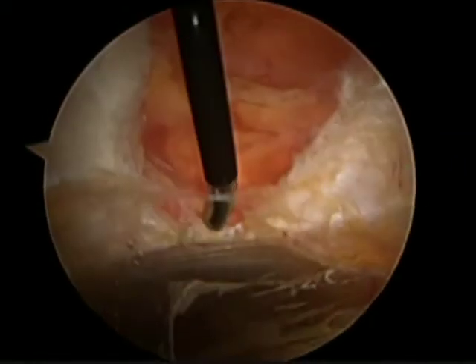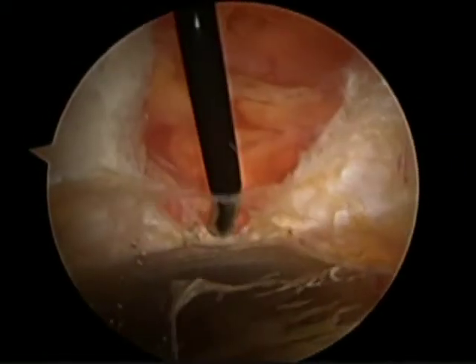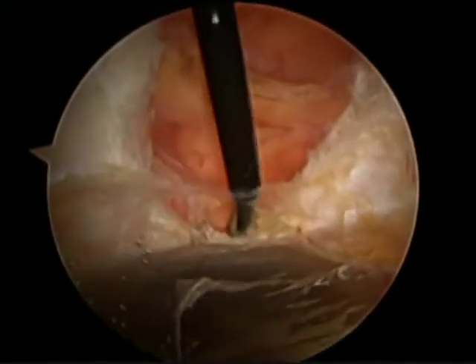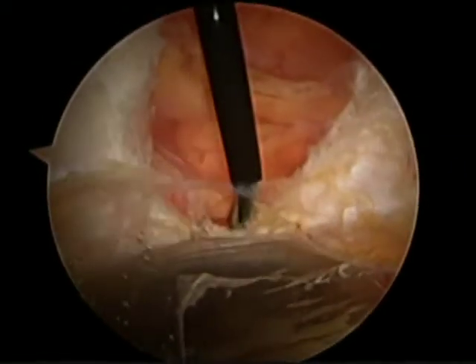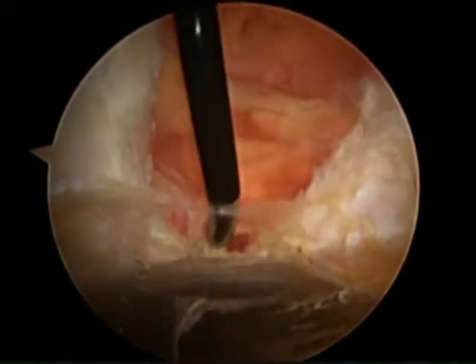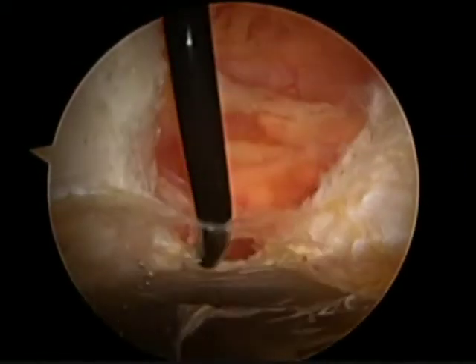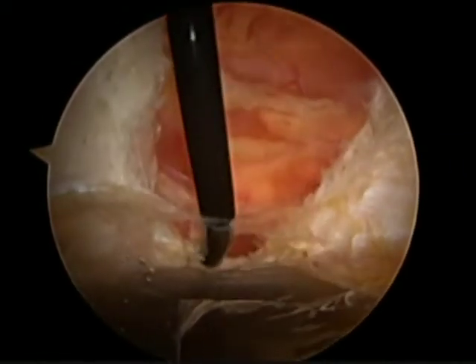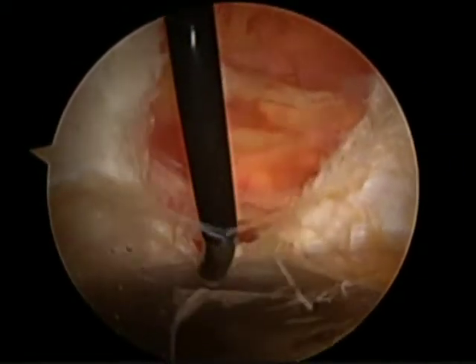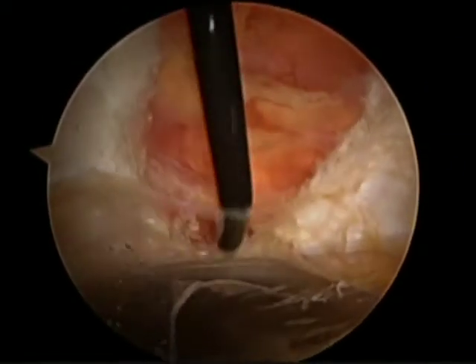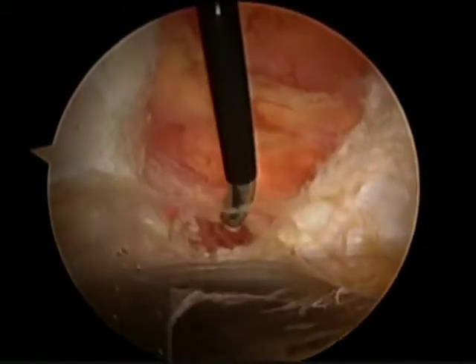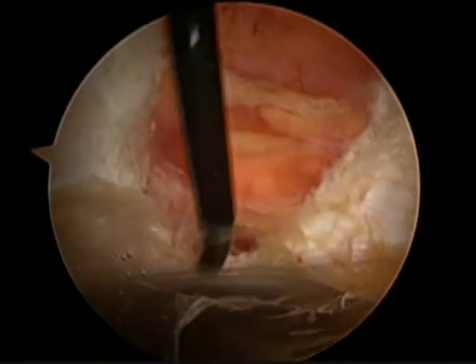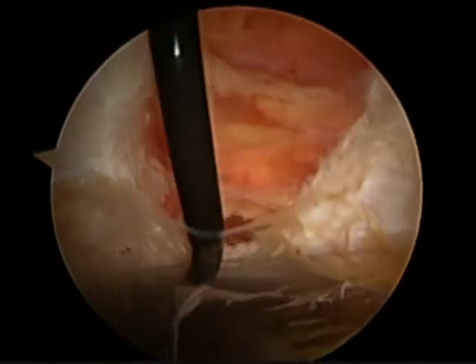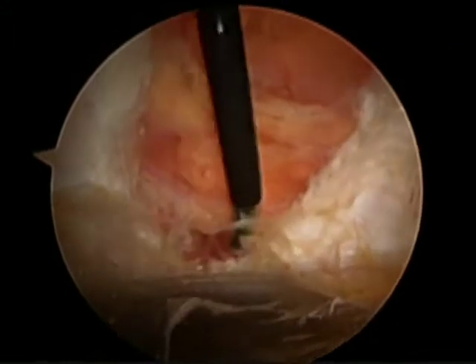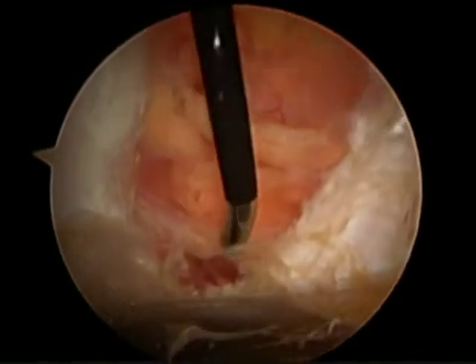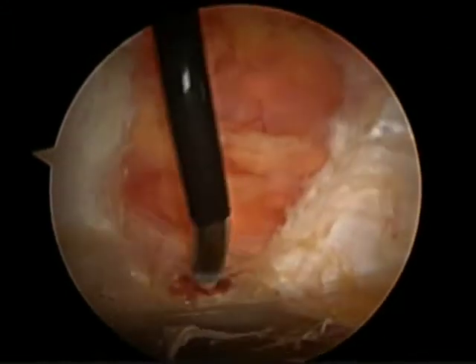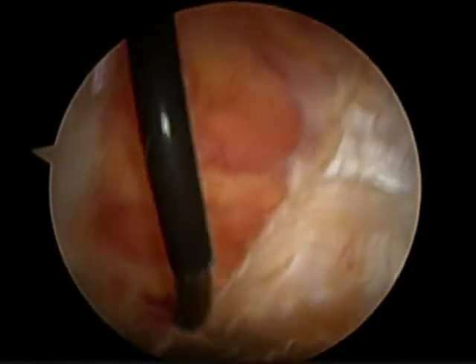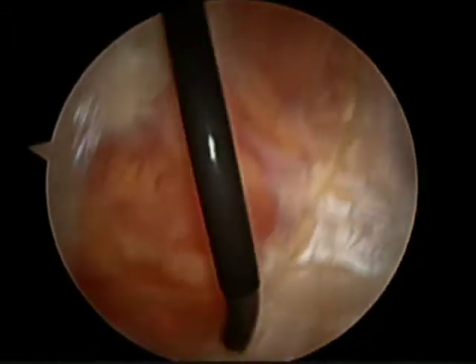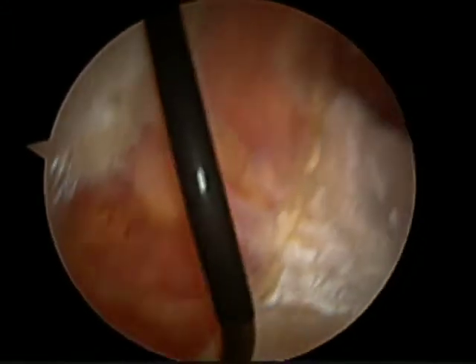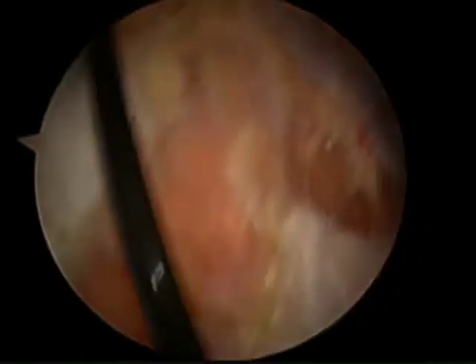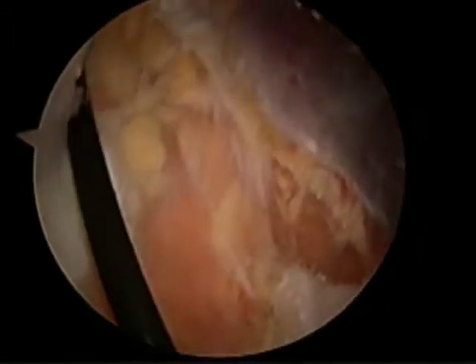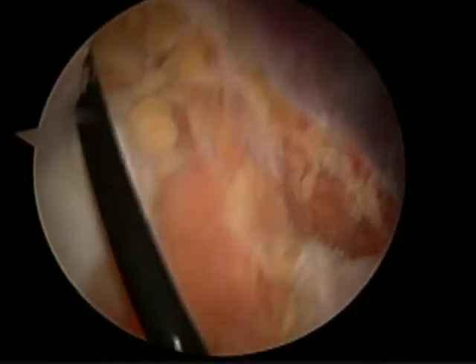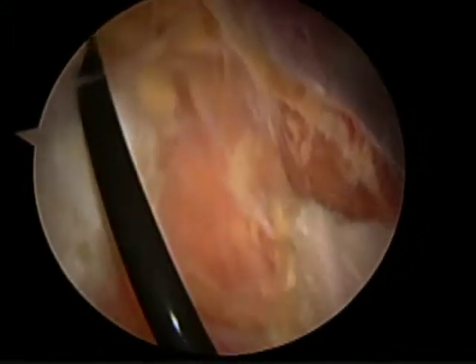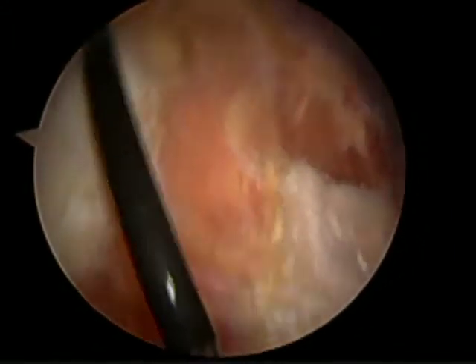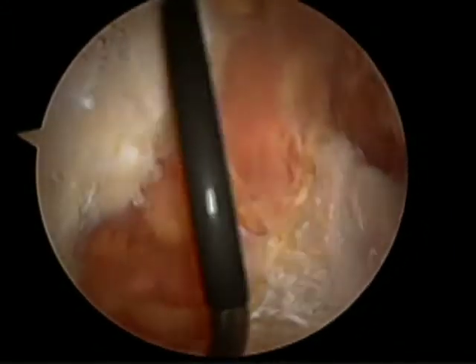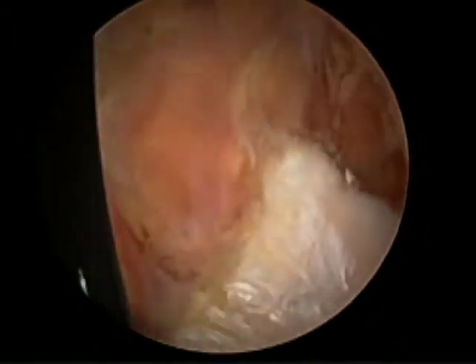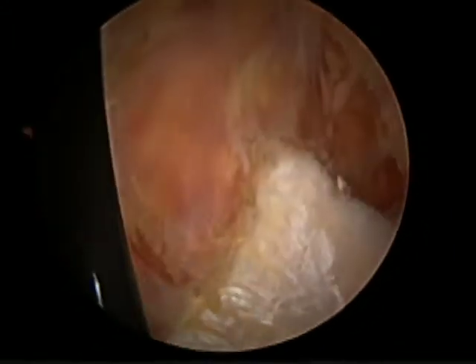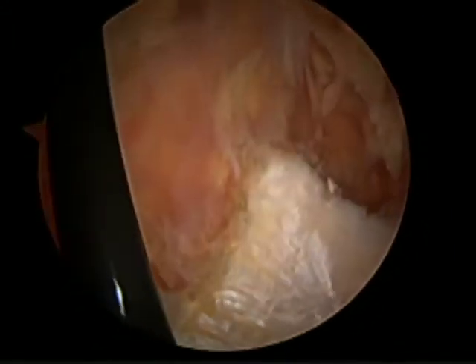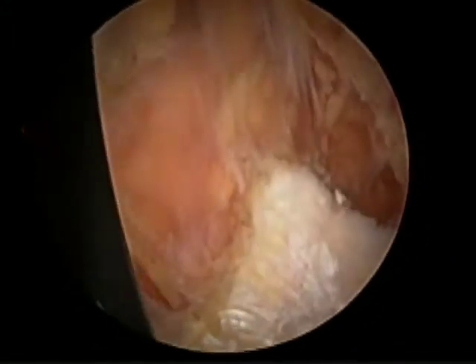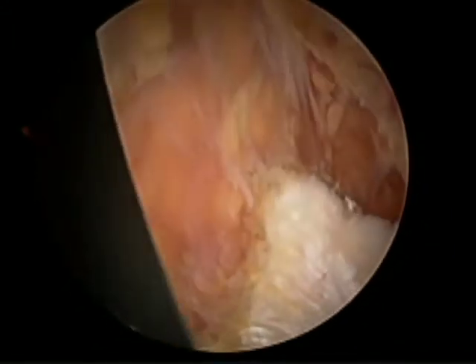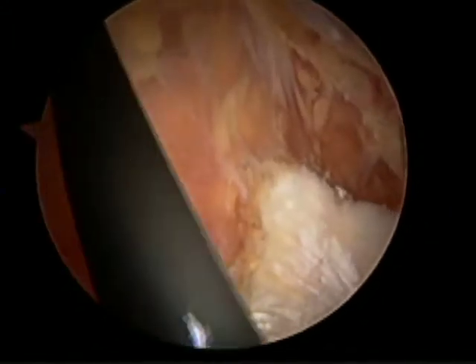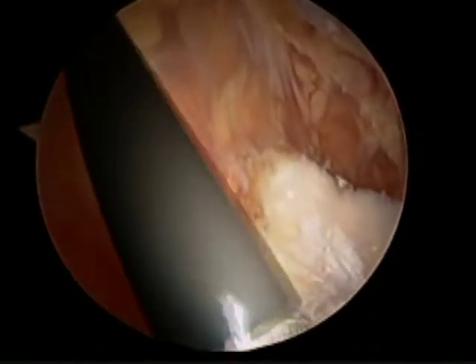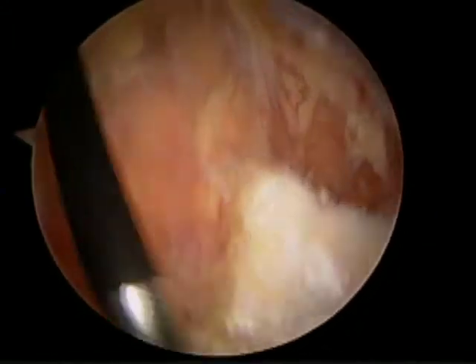We complete this cut all the way distally, anterior to the linea aspera insertion. That completes our iliotibial band release.